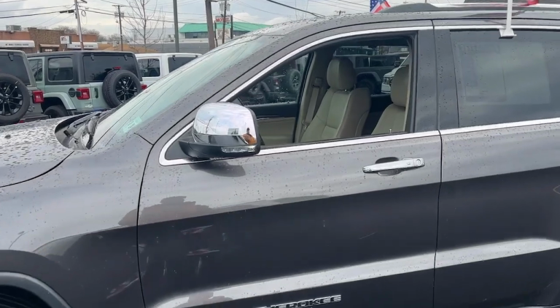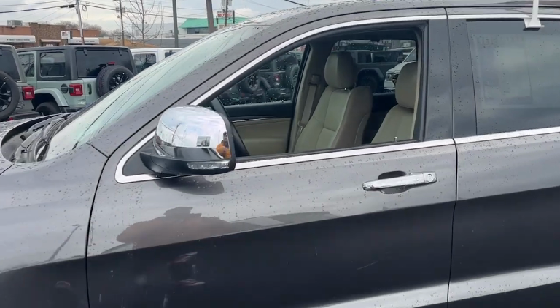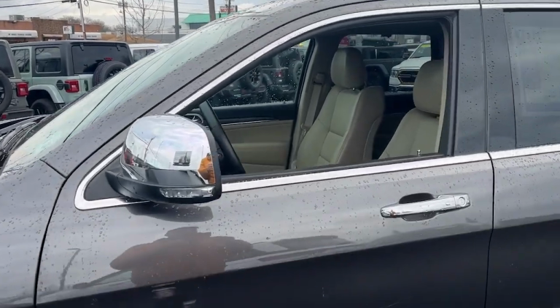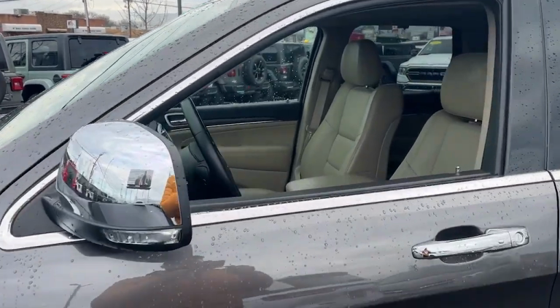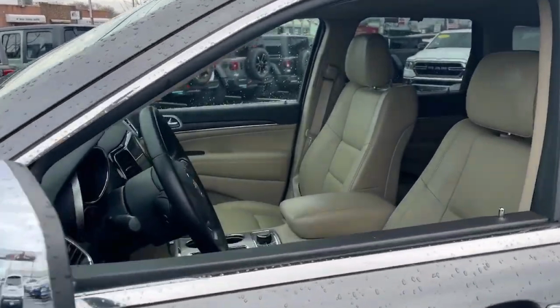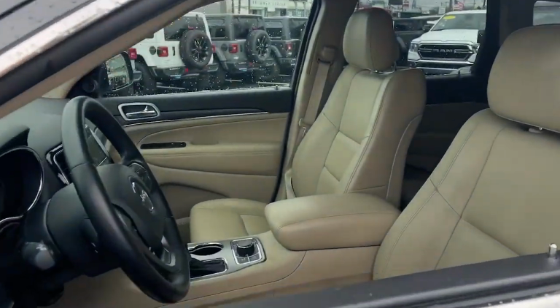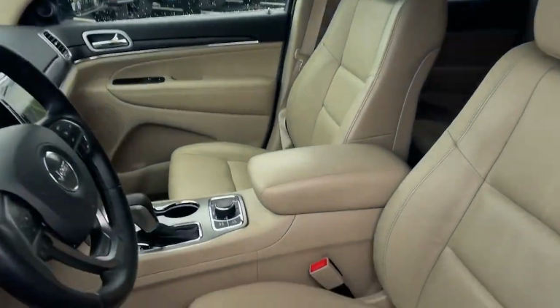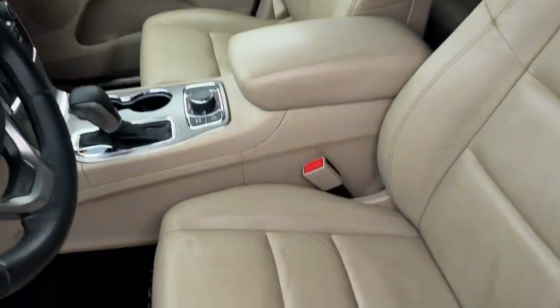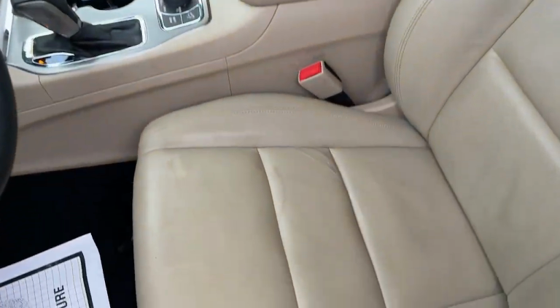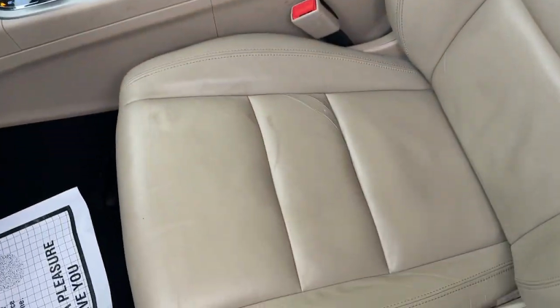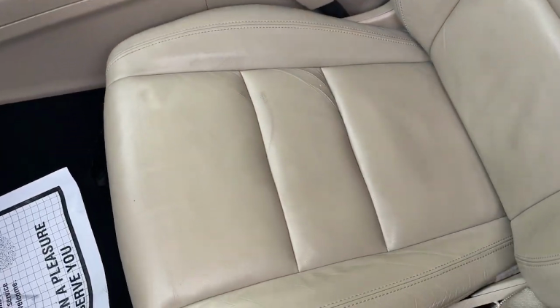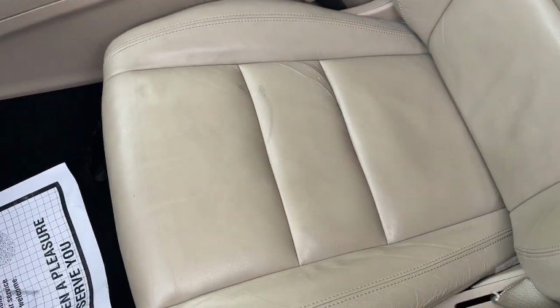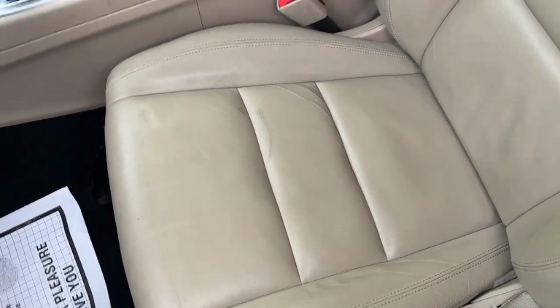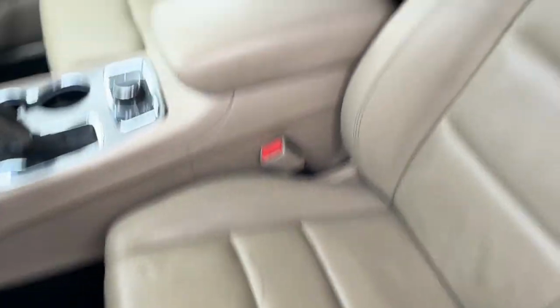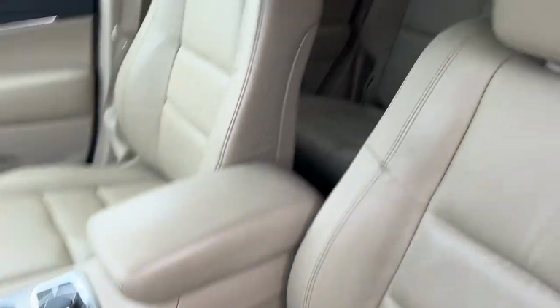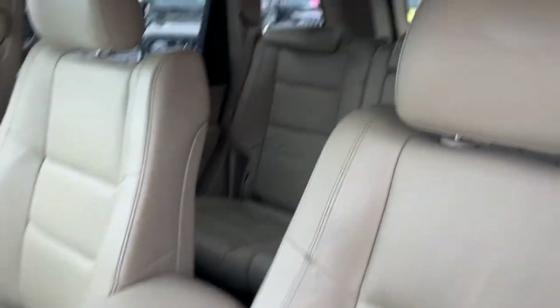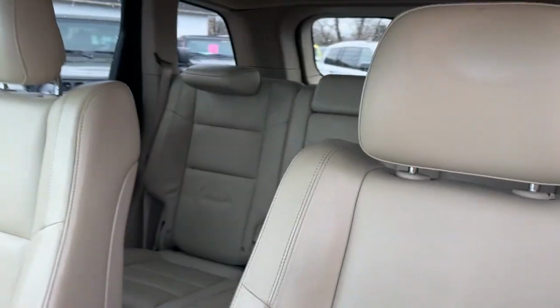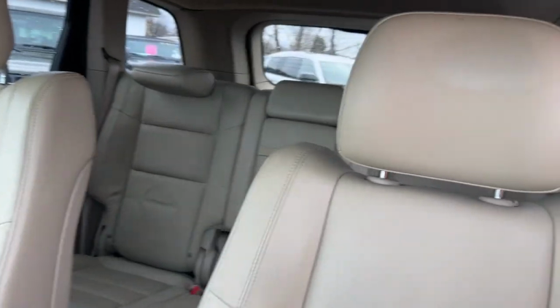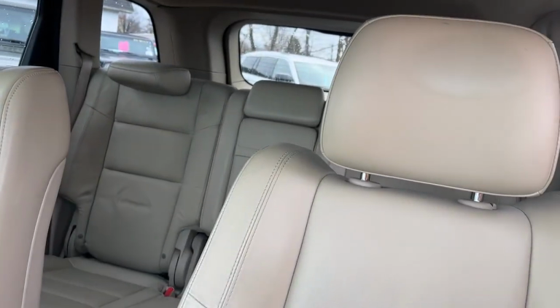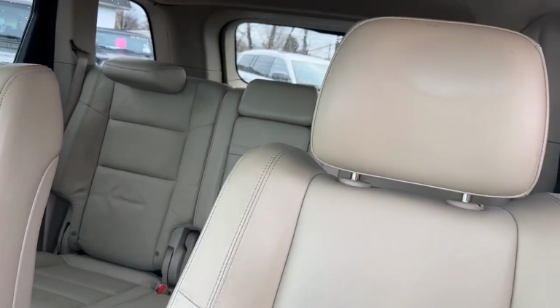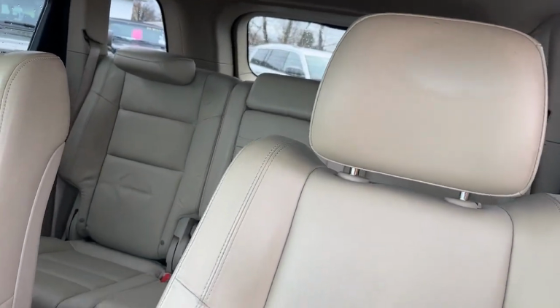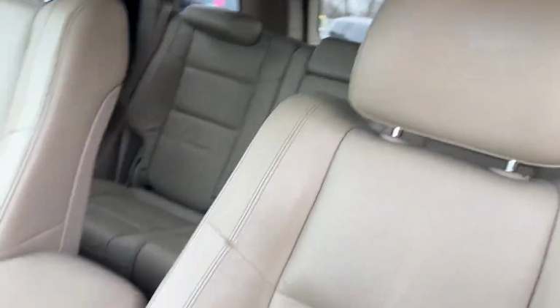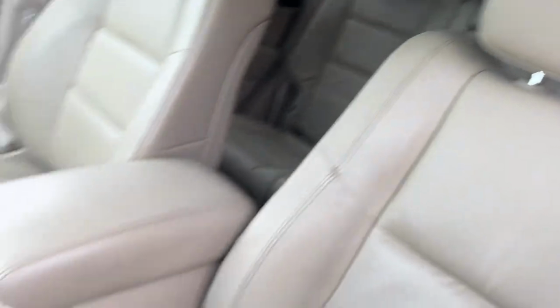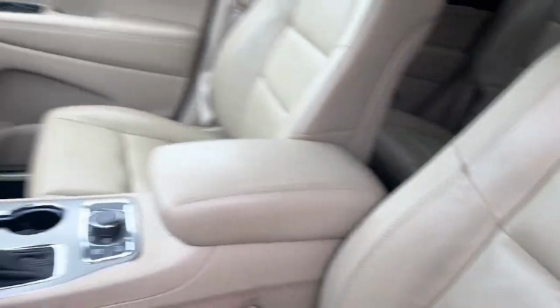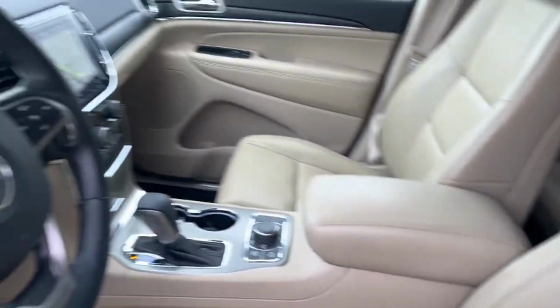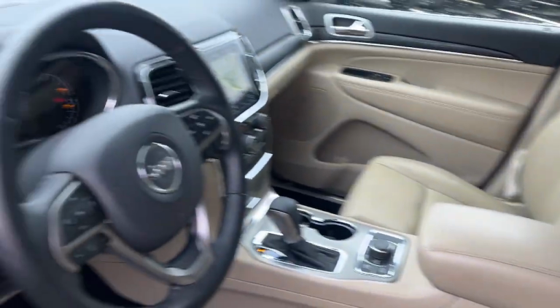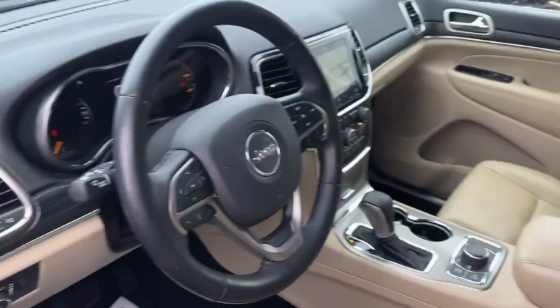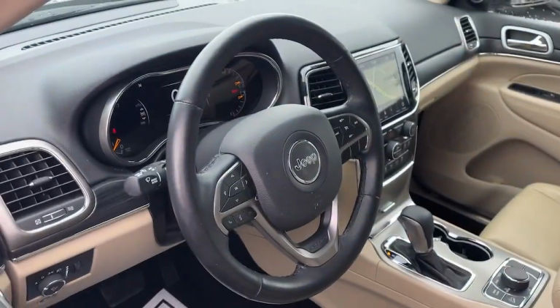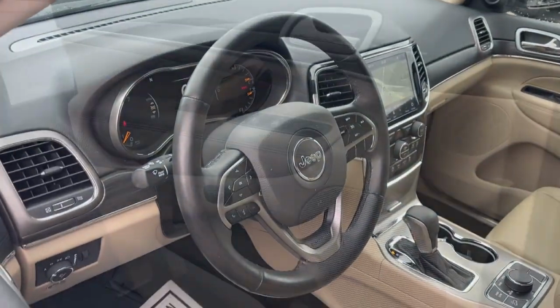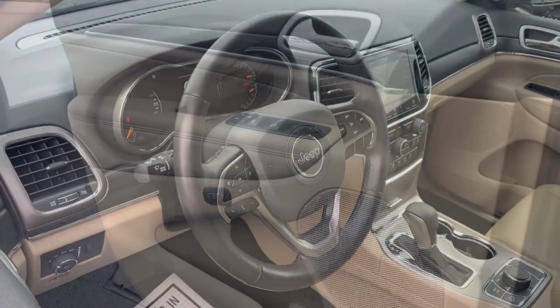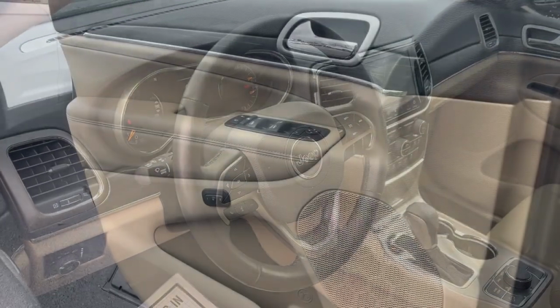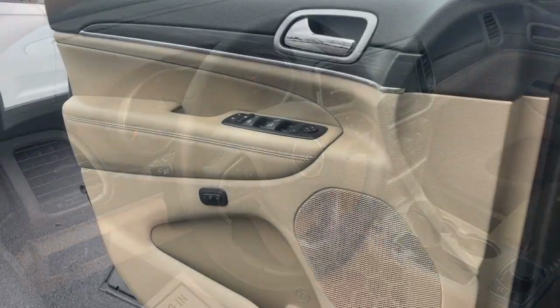The Jeep Grand Cherokee — the stylish all-terrain SUV that lends comfort, high-performance, and rugged capability.